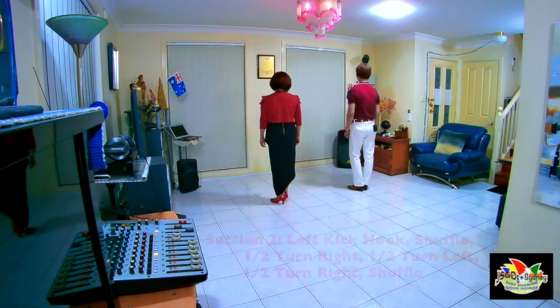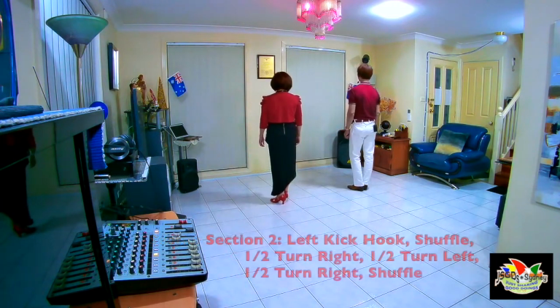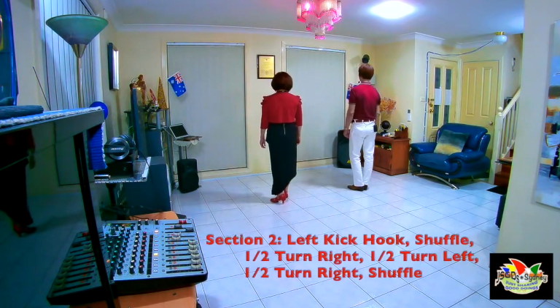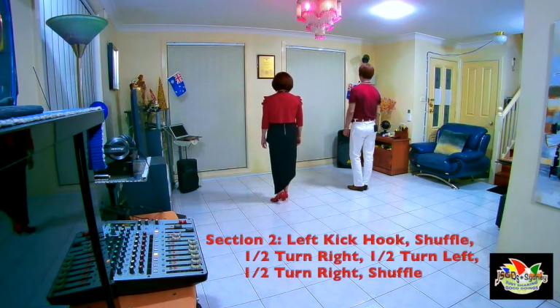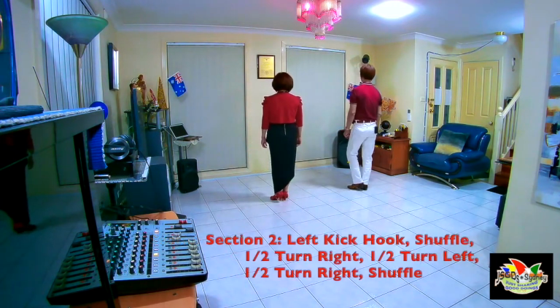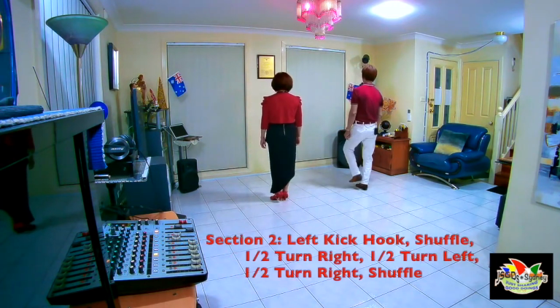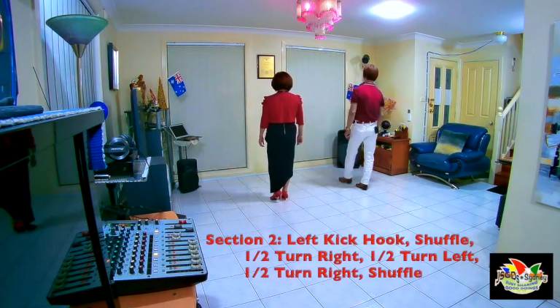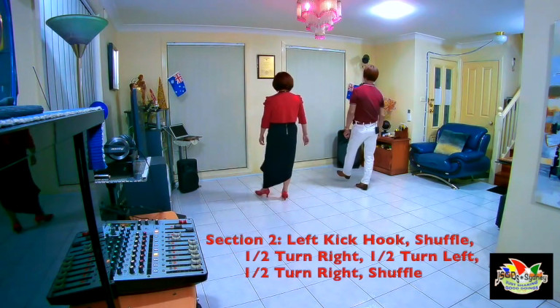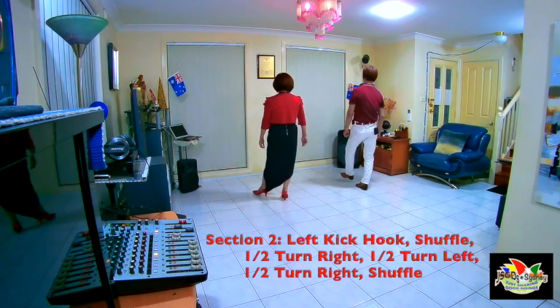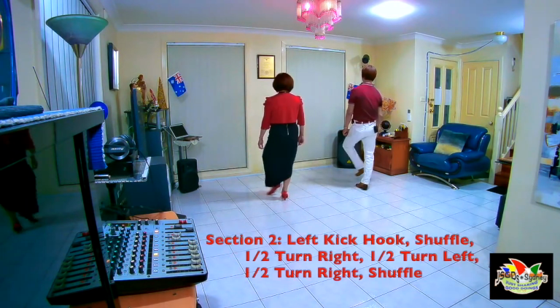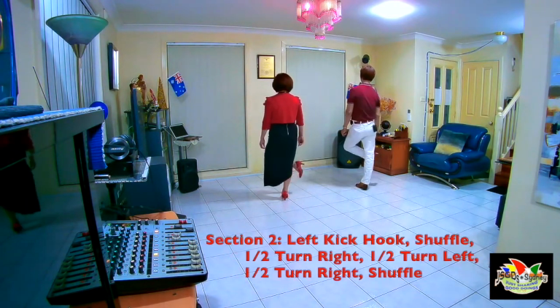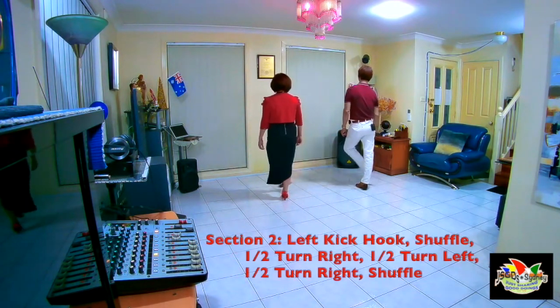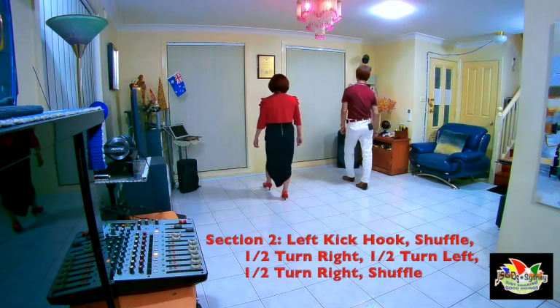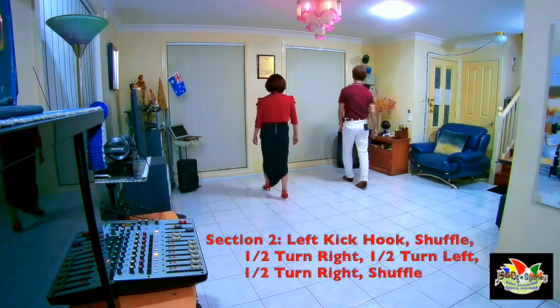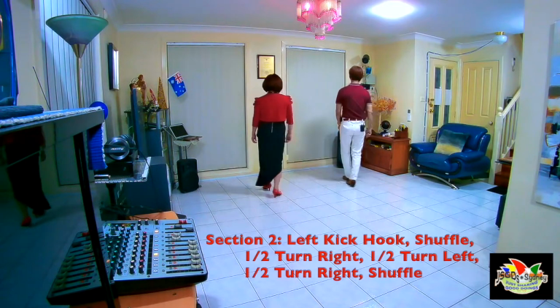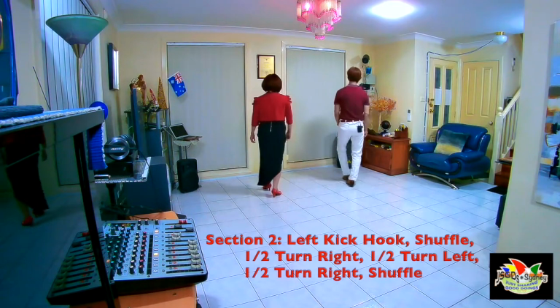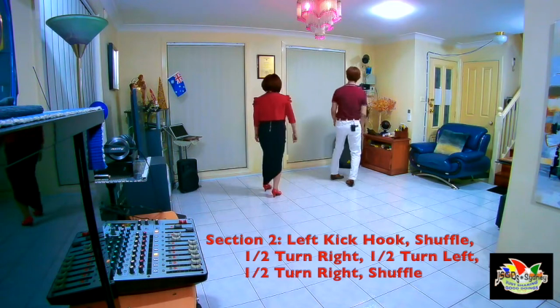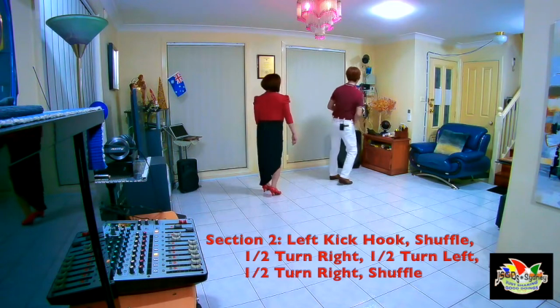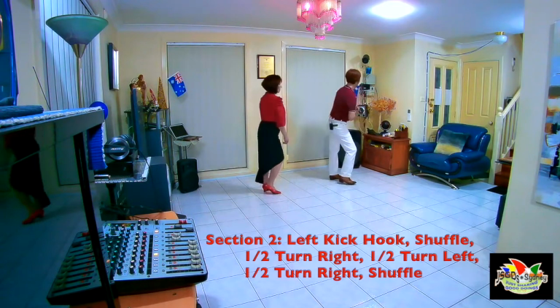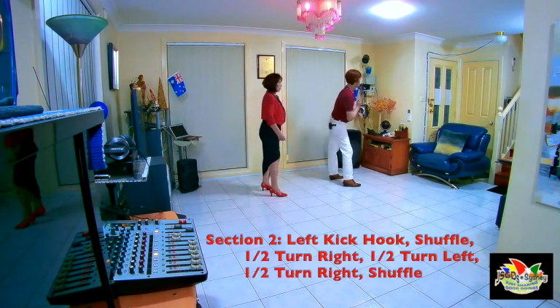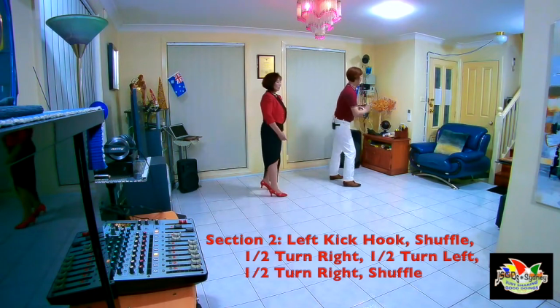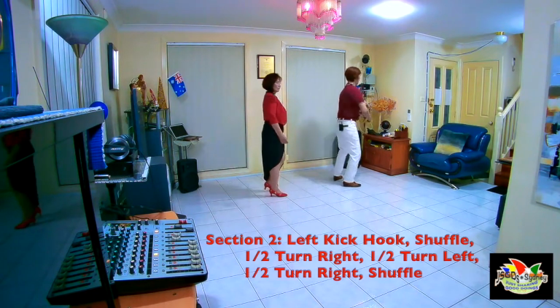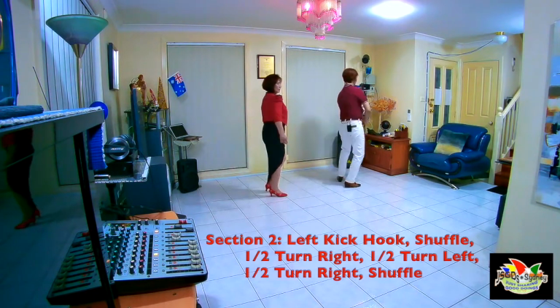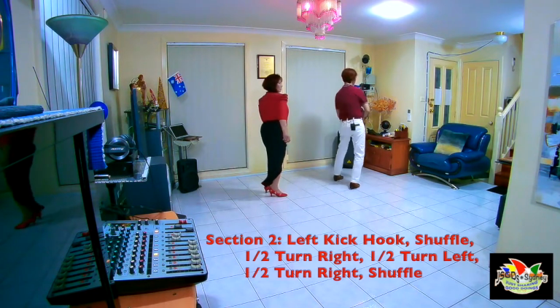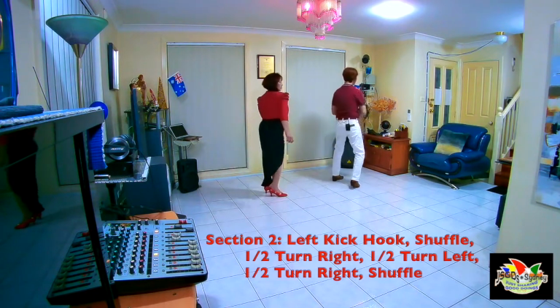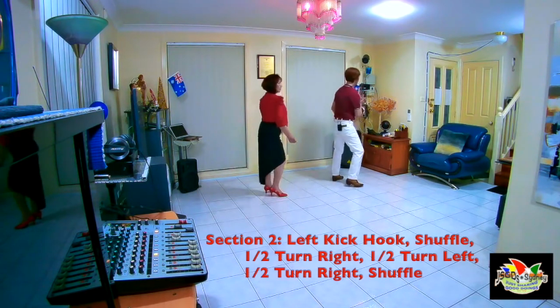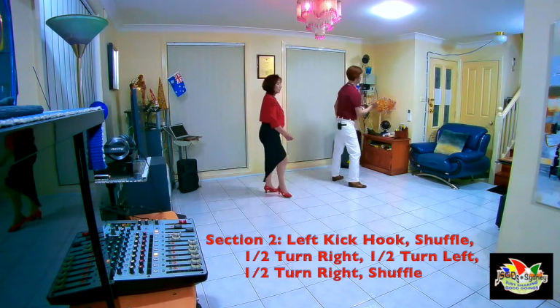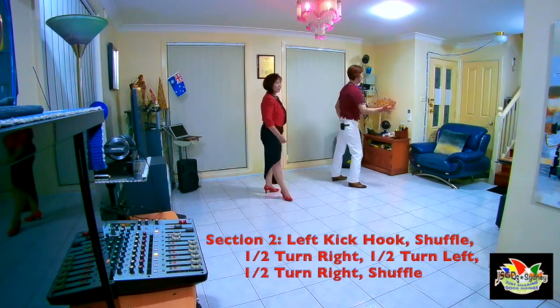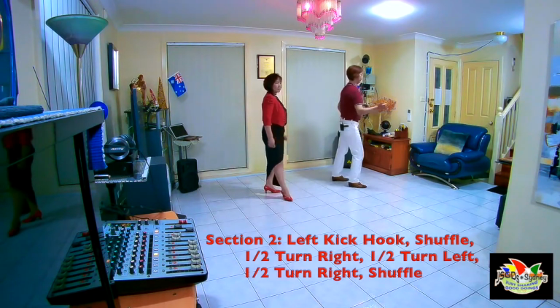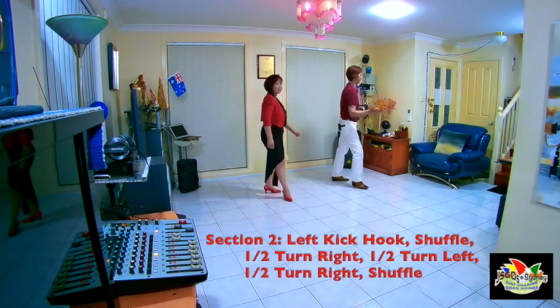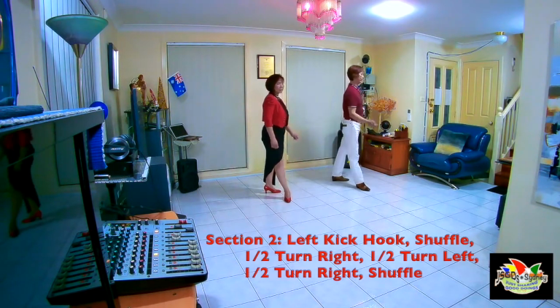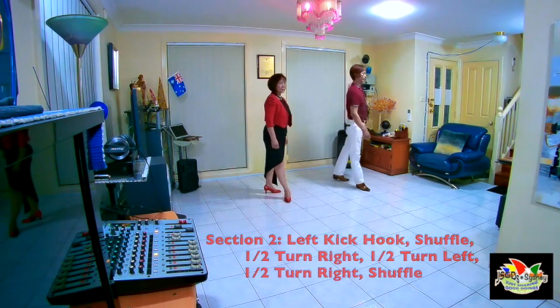Section 2 is 1, 2, 3 and 4, 5, 6, 7 and 8.